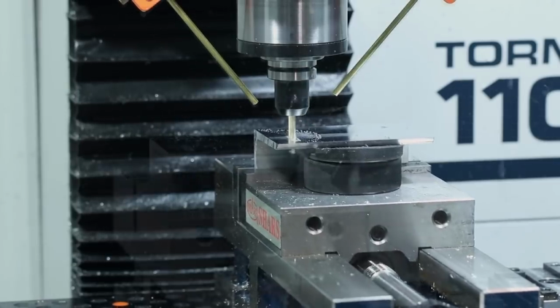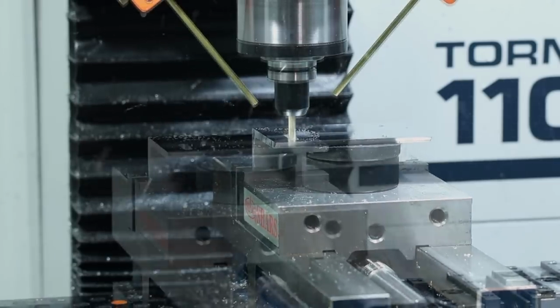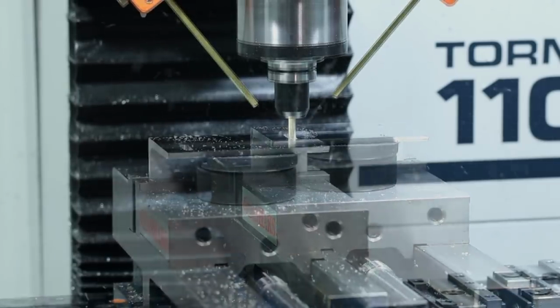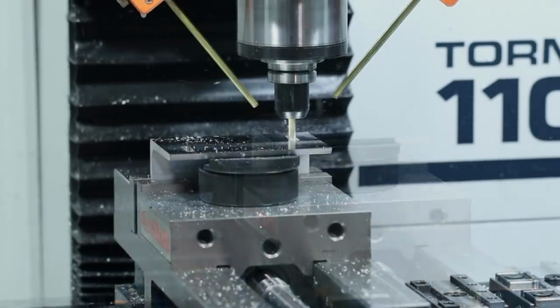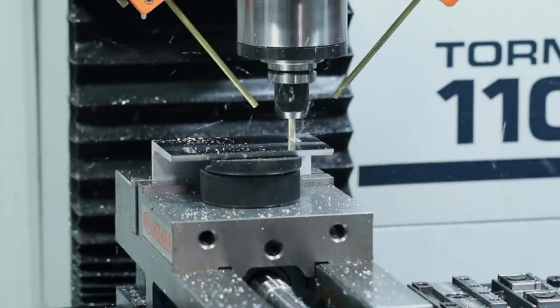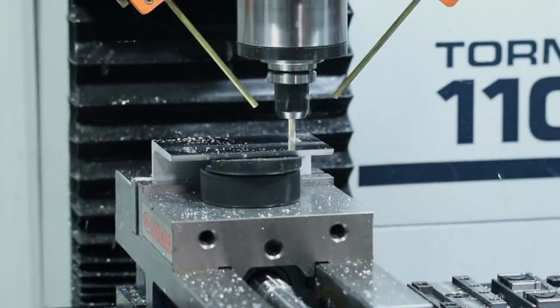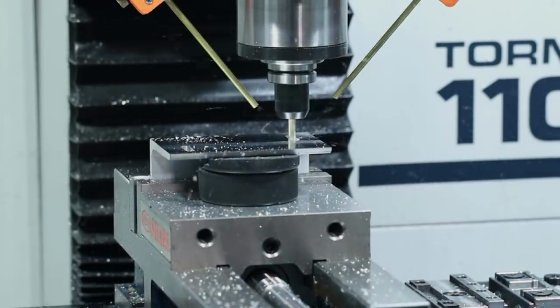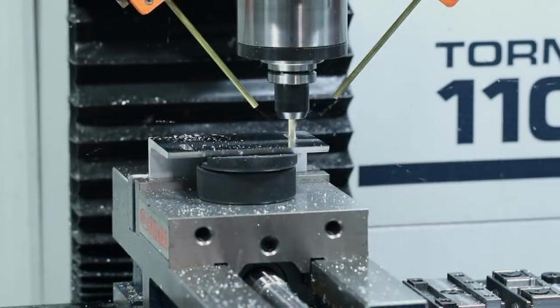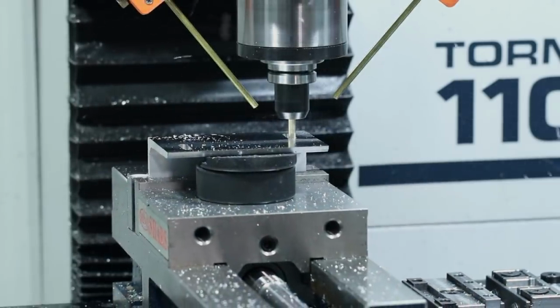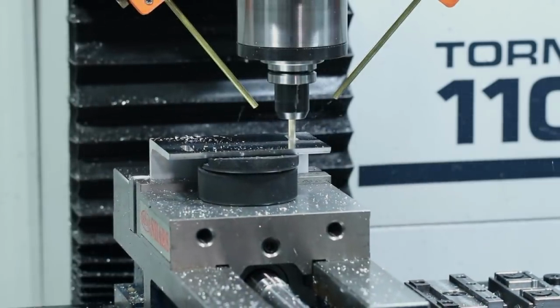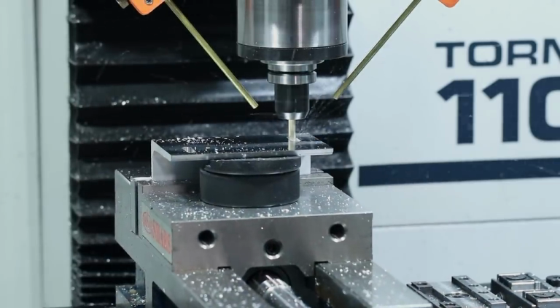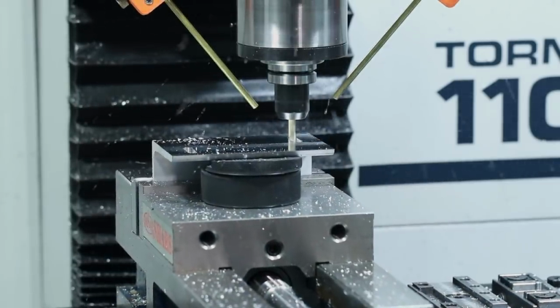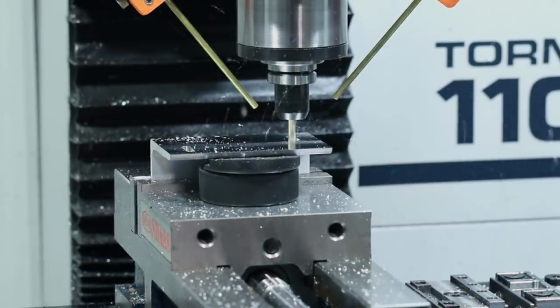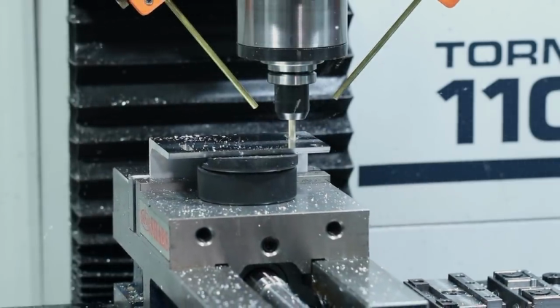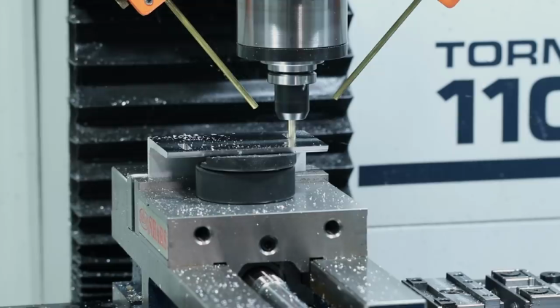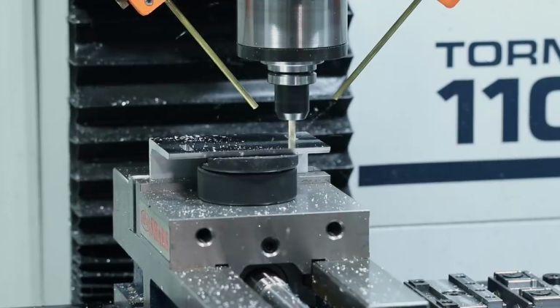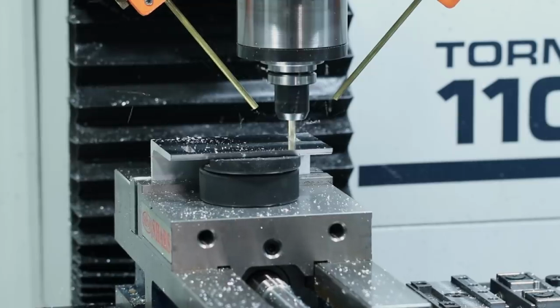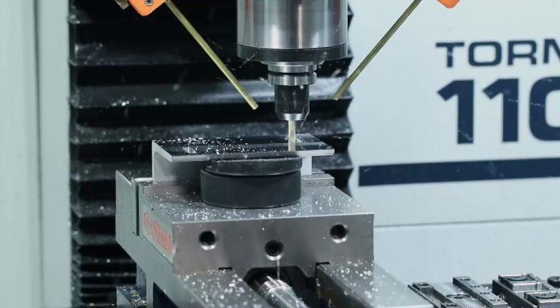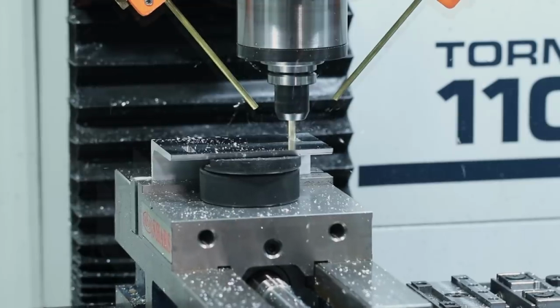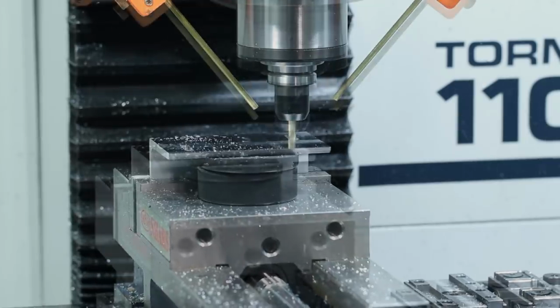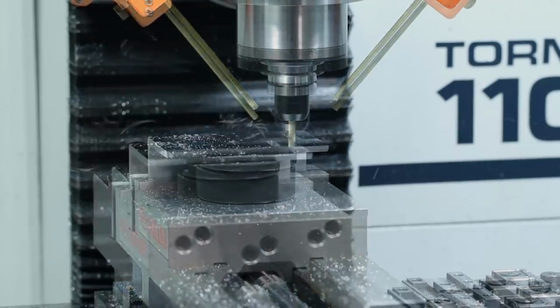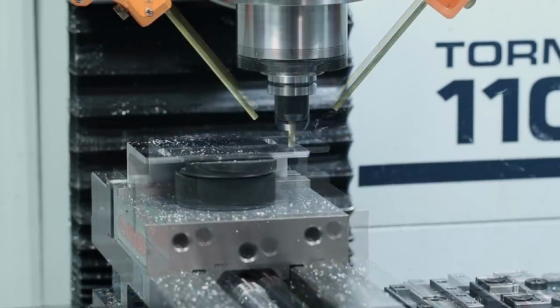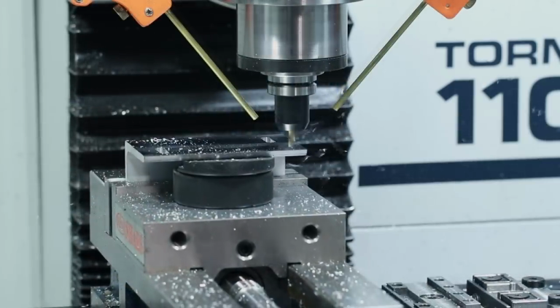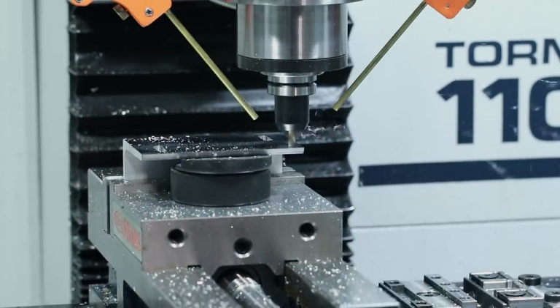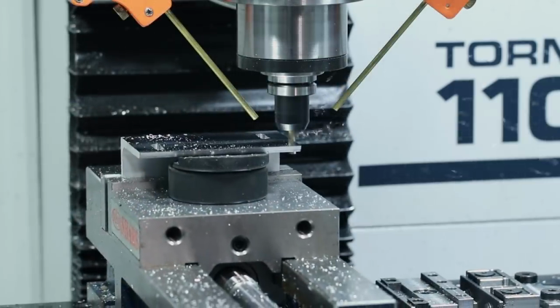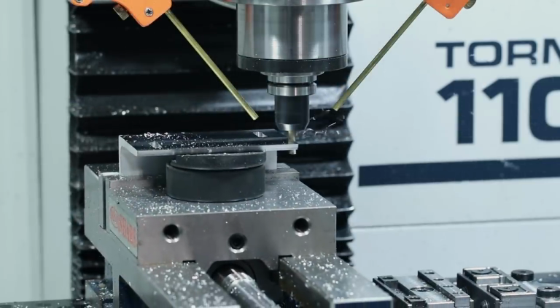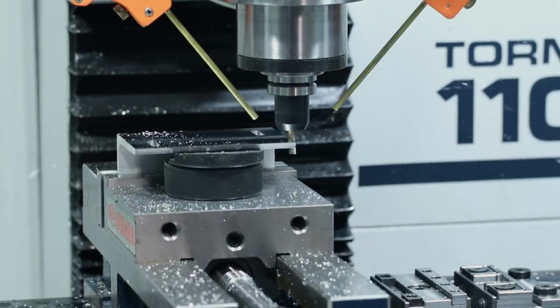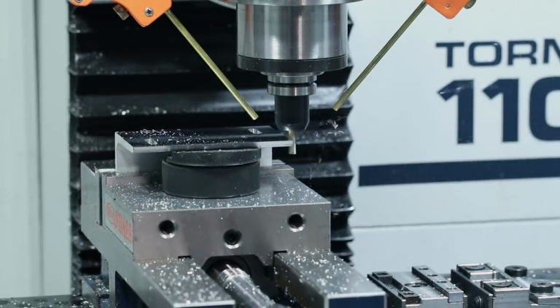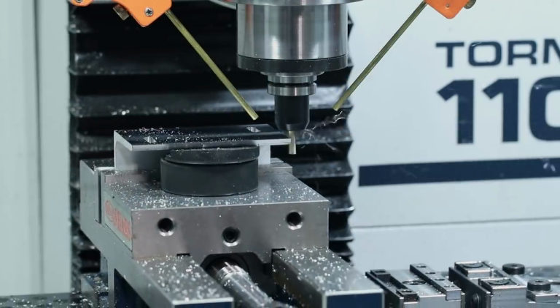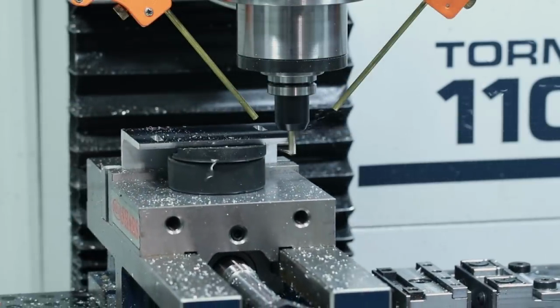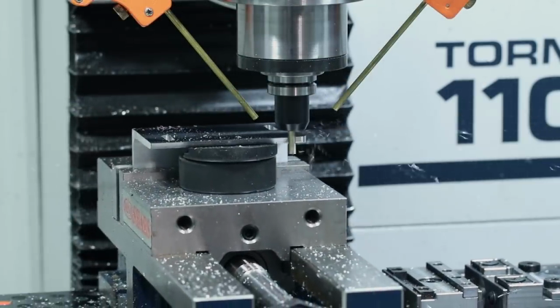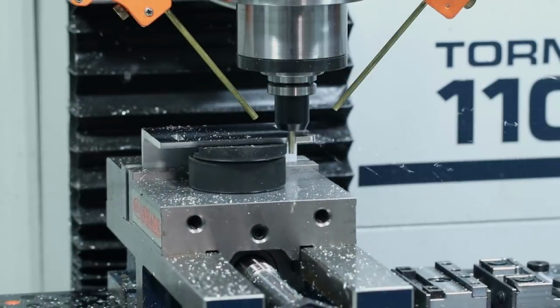Hockey pucks did a great job stabilizing this piece of angle as we were decking it and cutting the slots, and we can machine right through it.